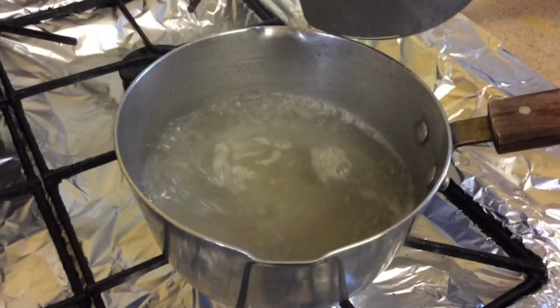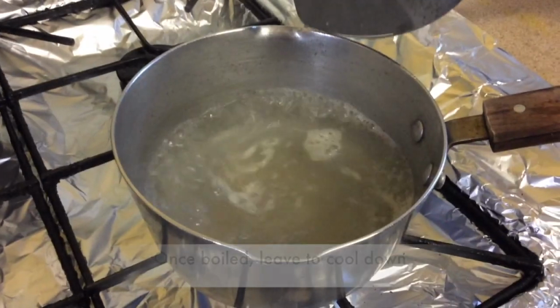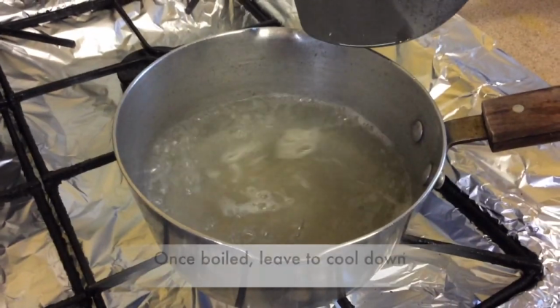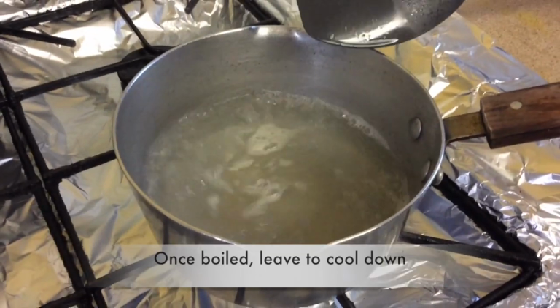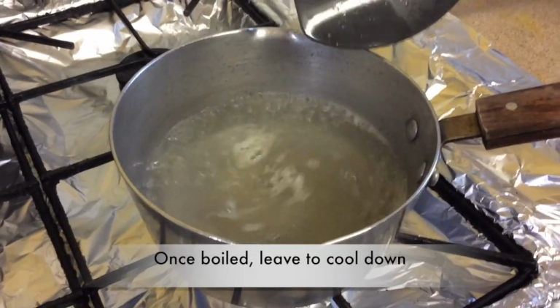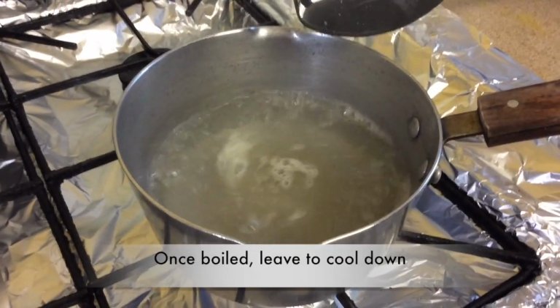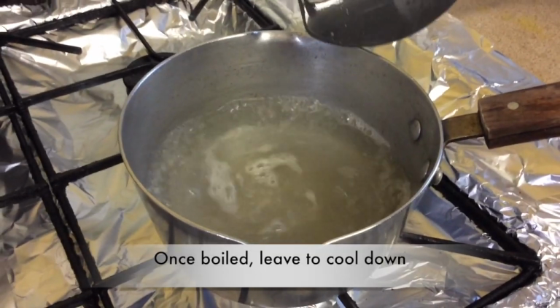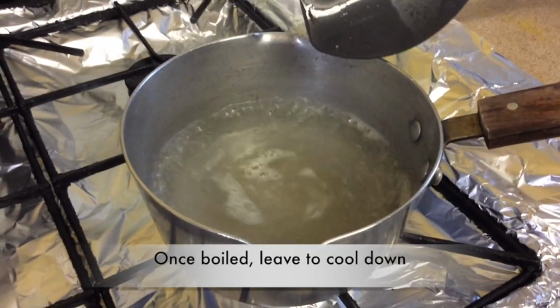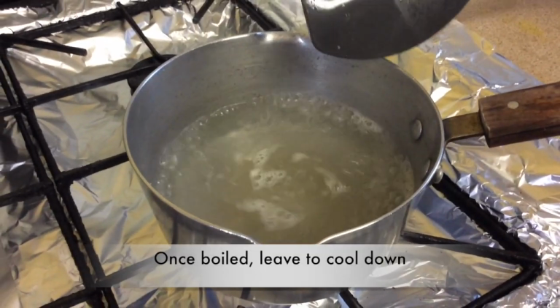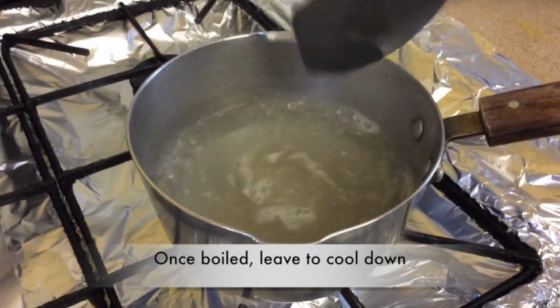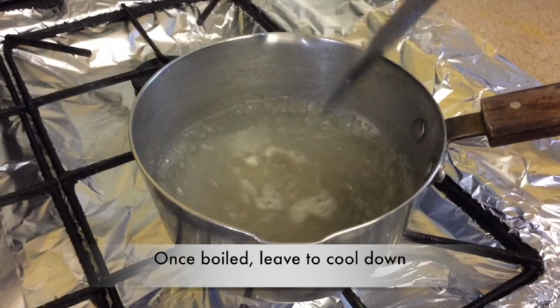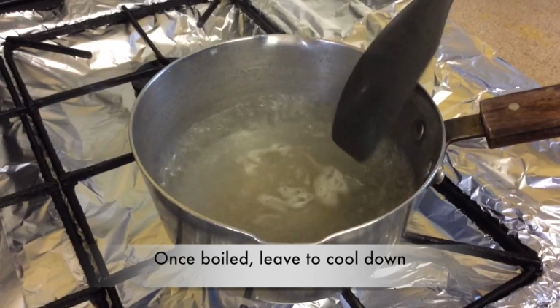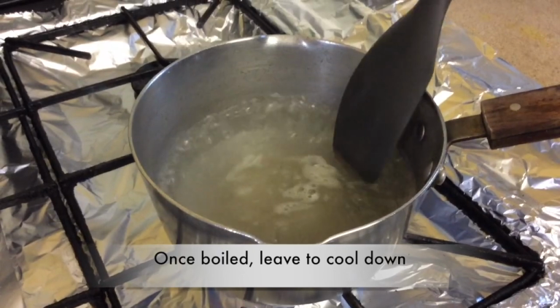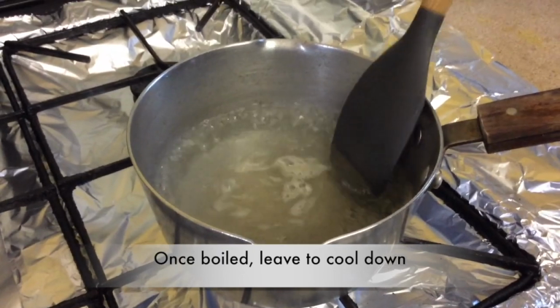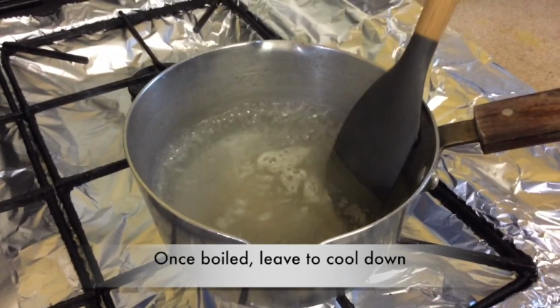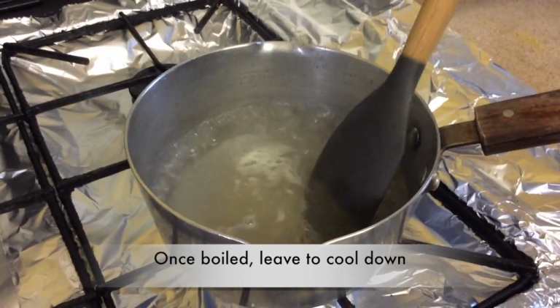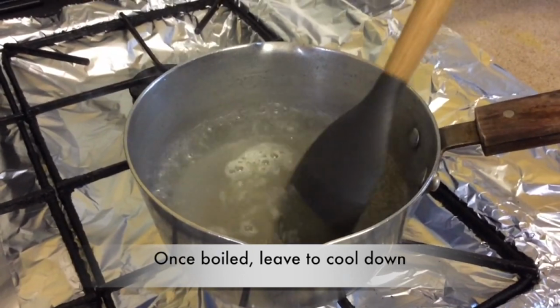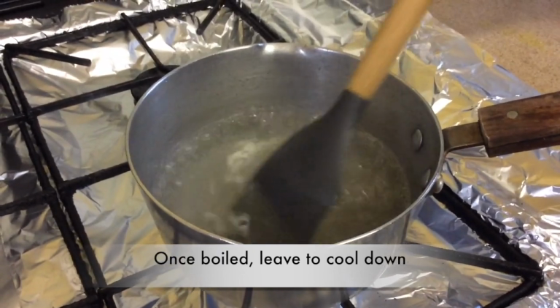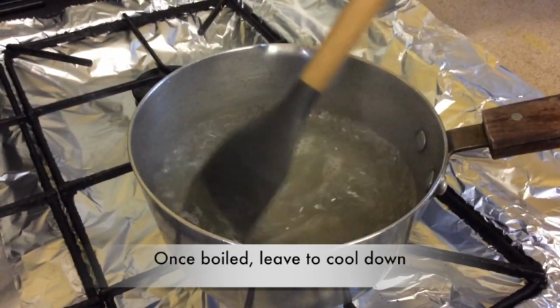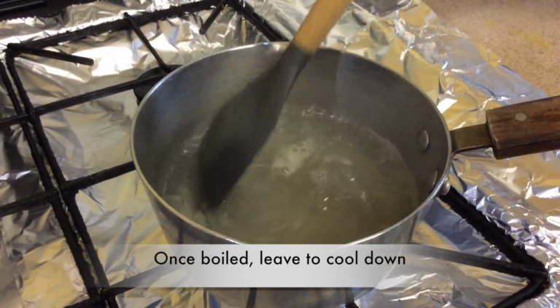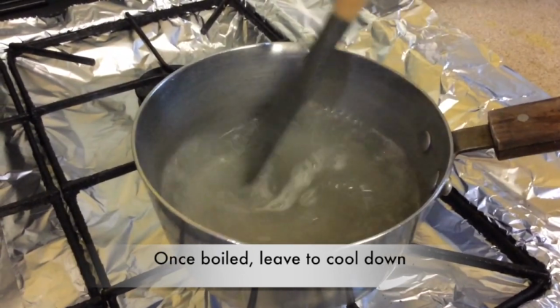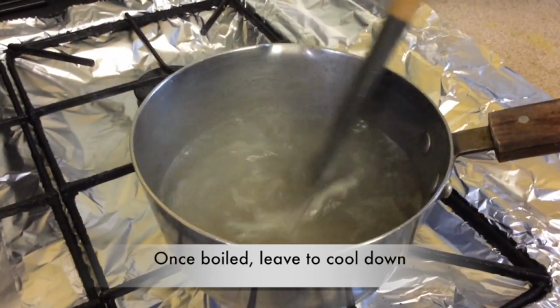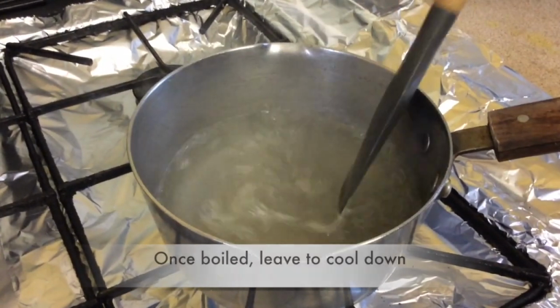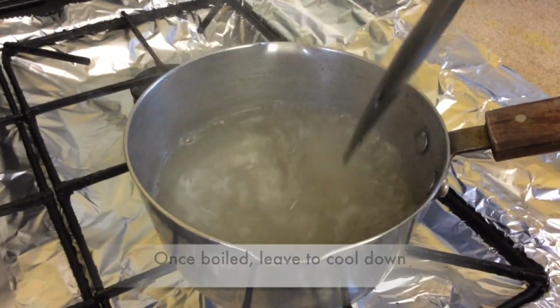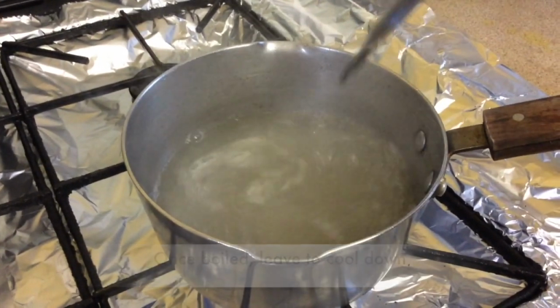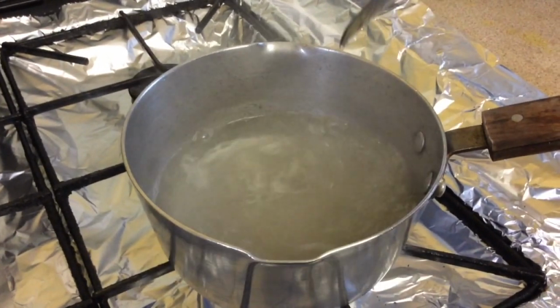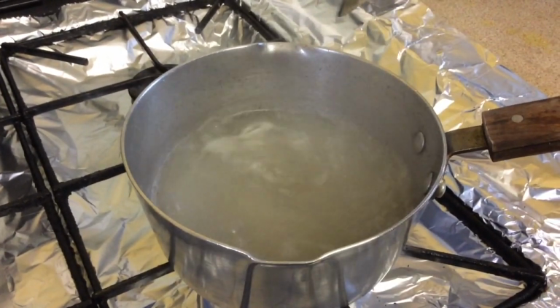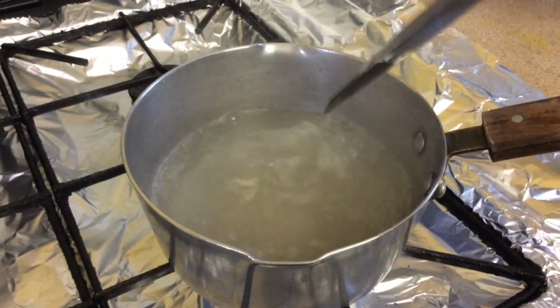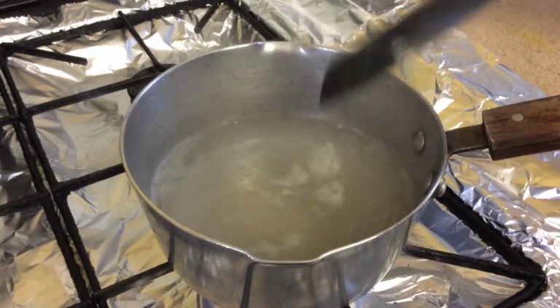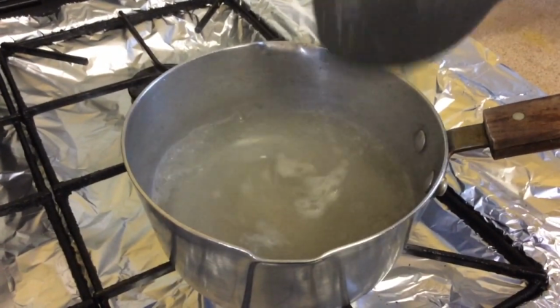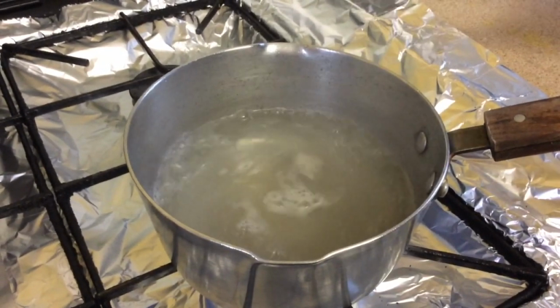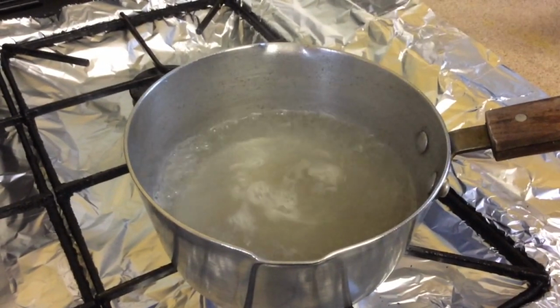Once our sugar syrup has come to a boil, turn off the flame and leave it to the side to cool down.